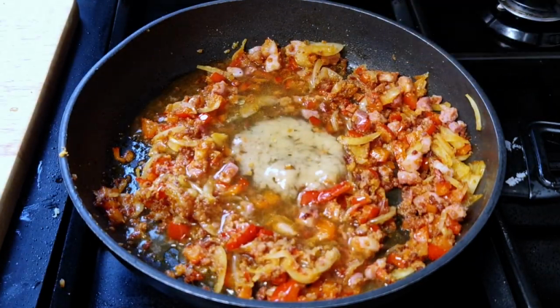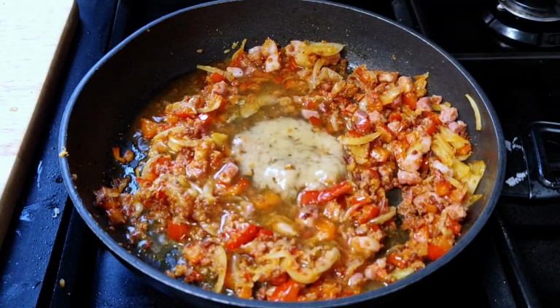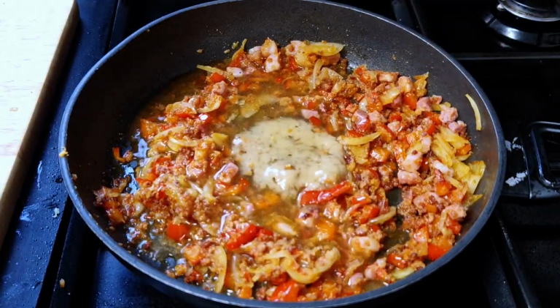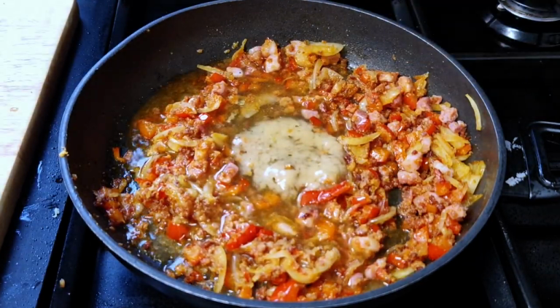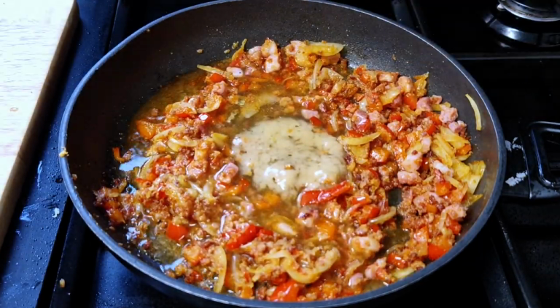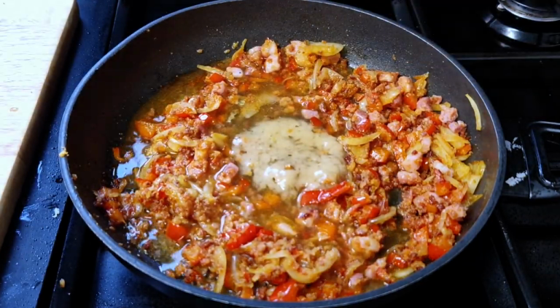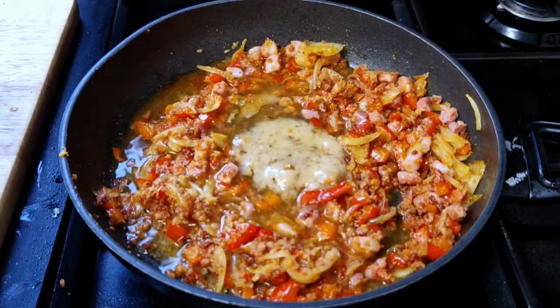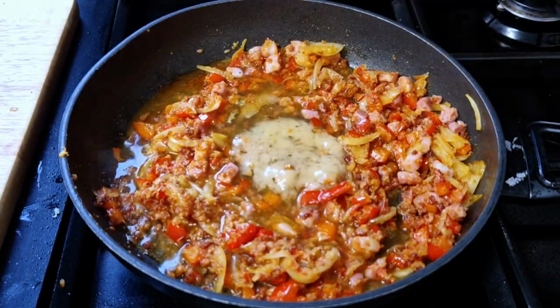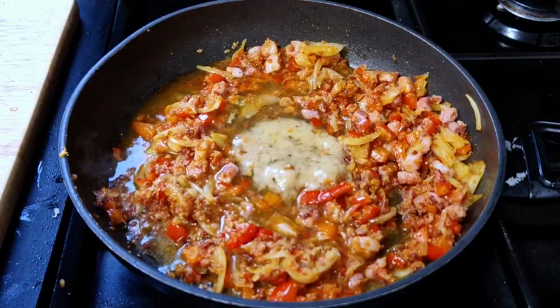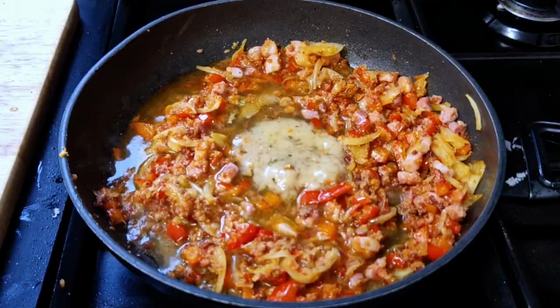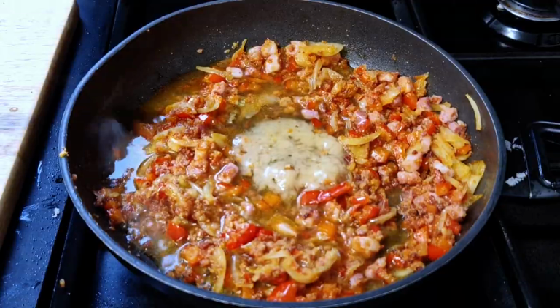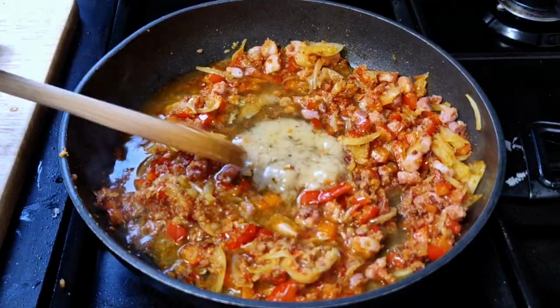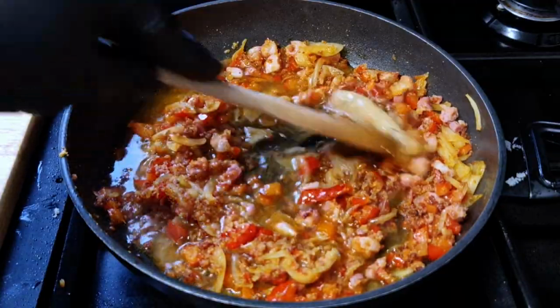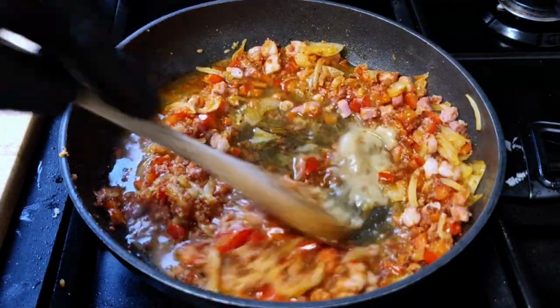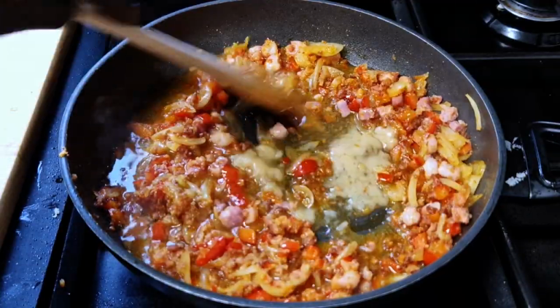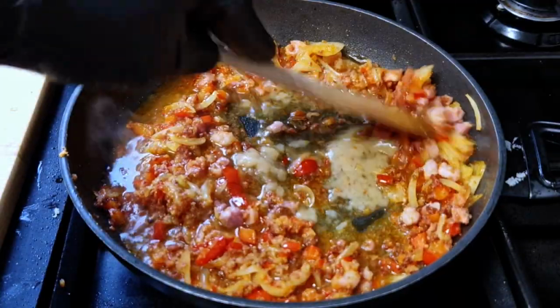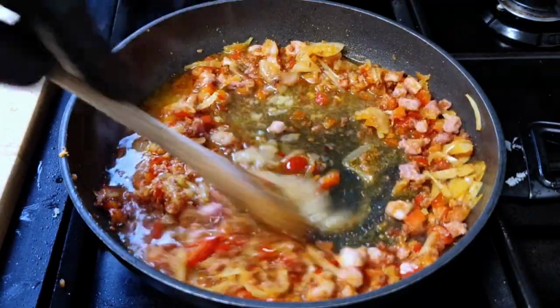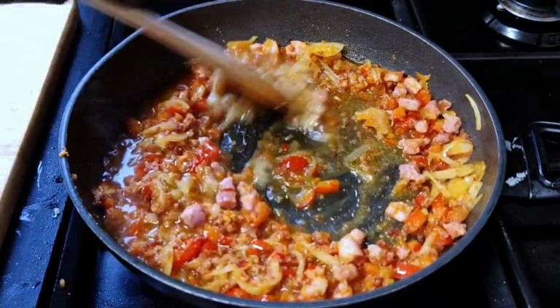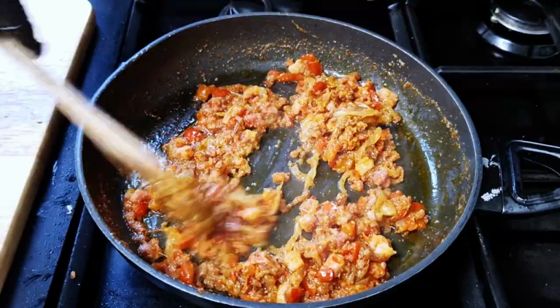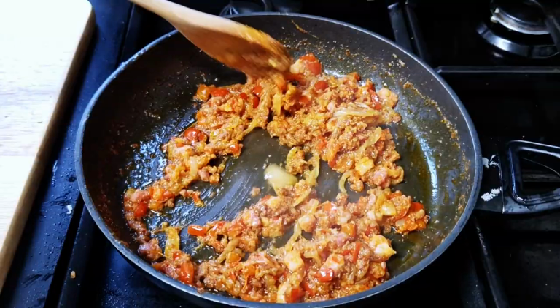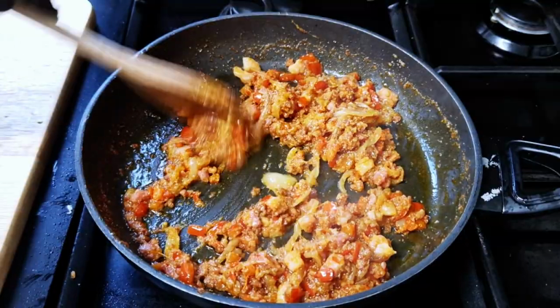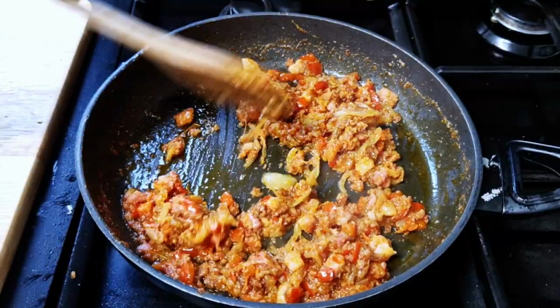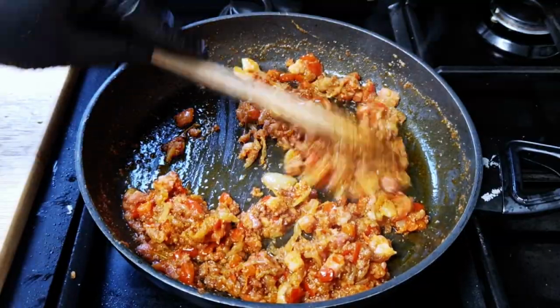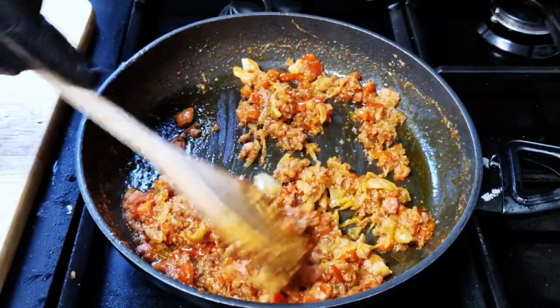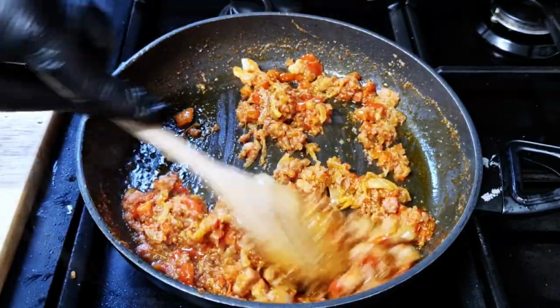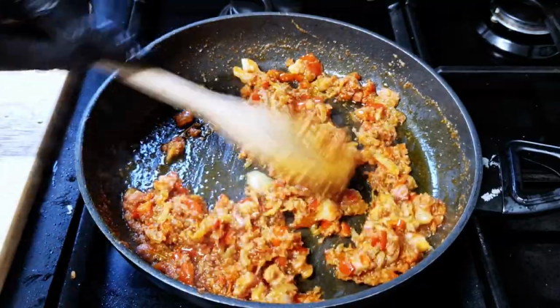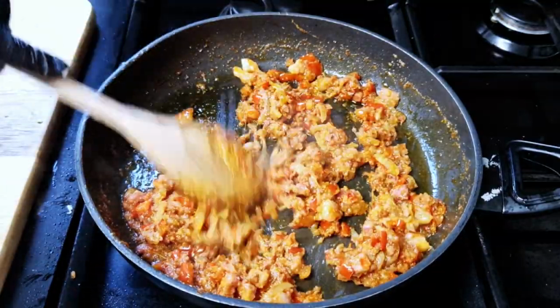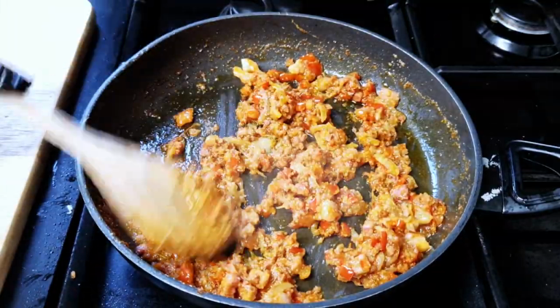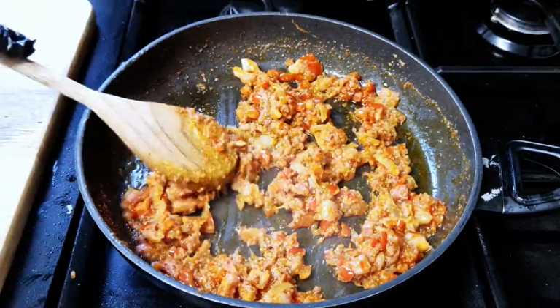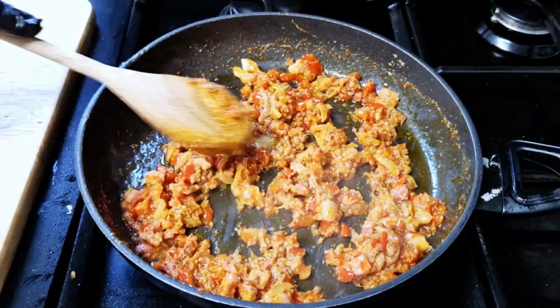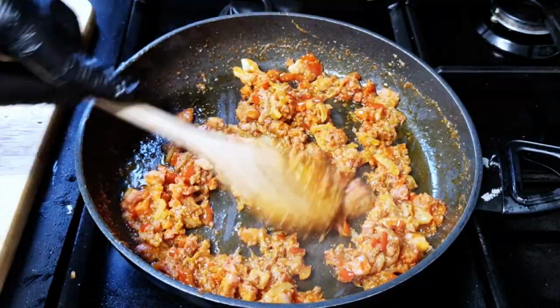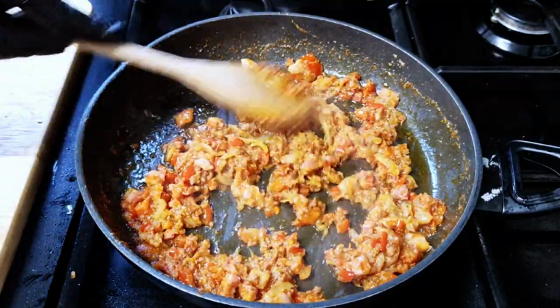Add the chicken stock and let it reduce until it's nearly gone. Taste for seasoning and add salt if needed.